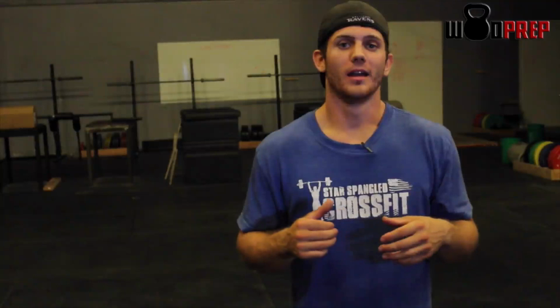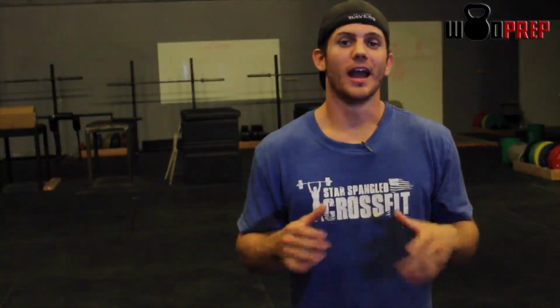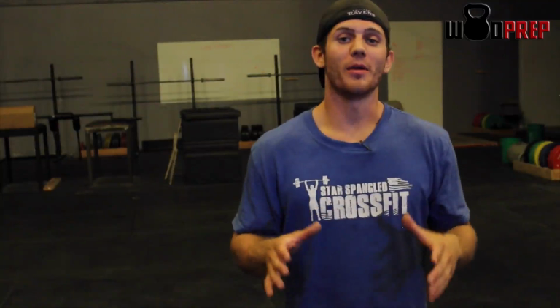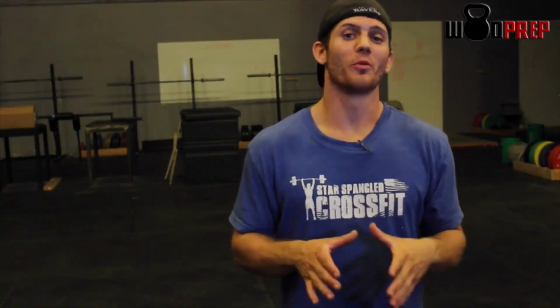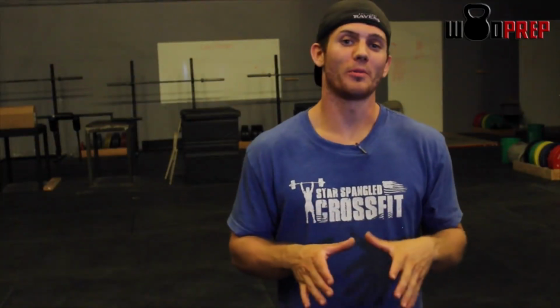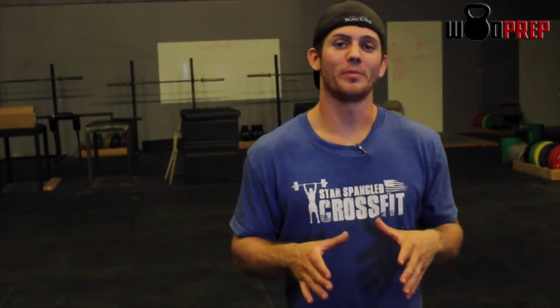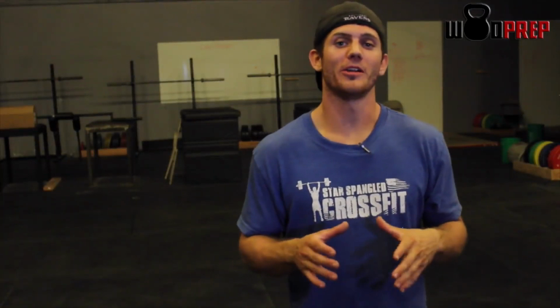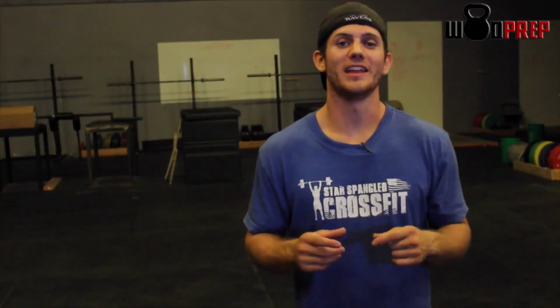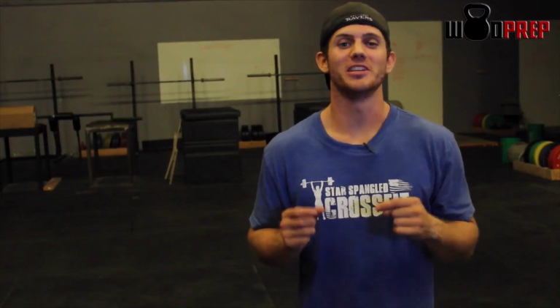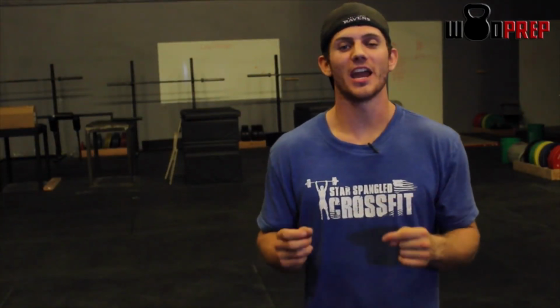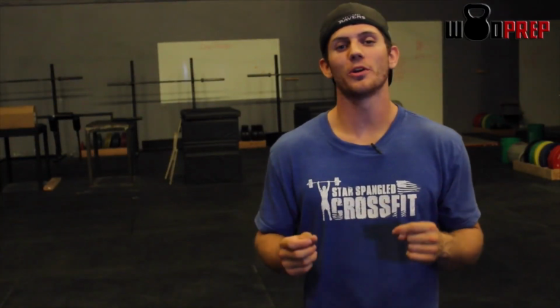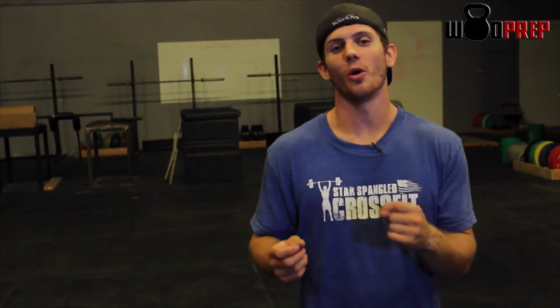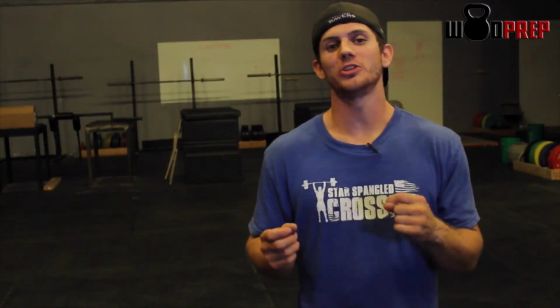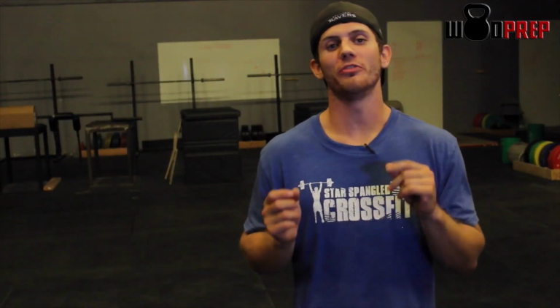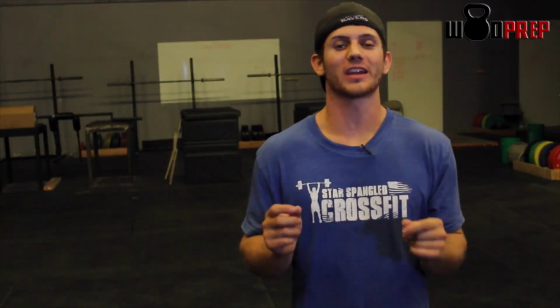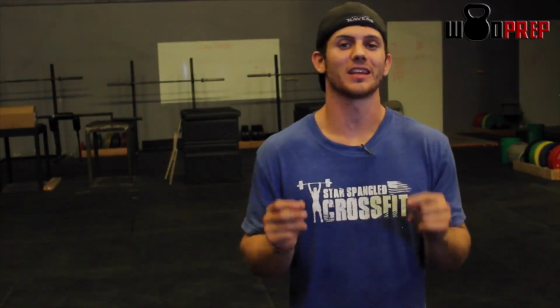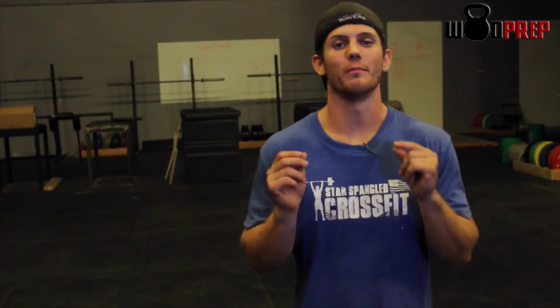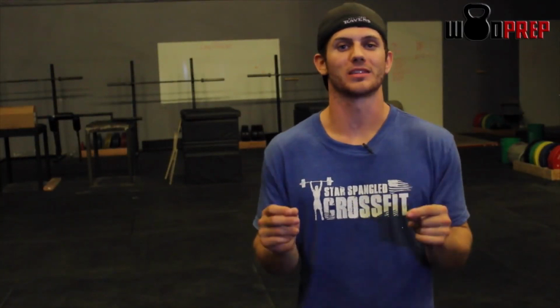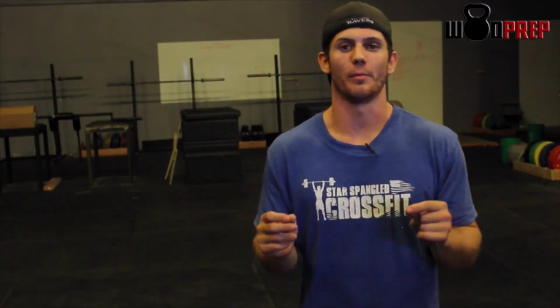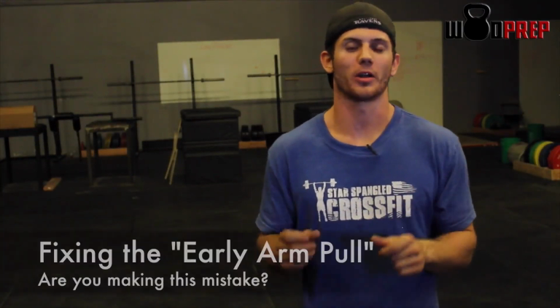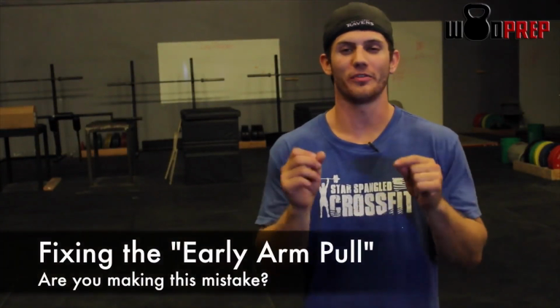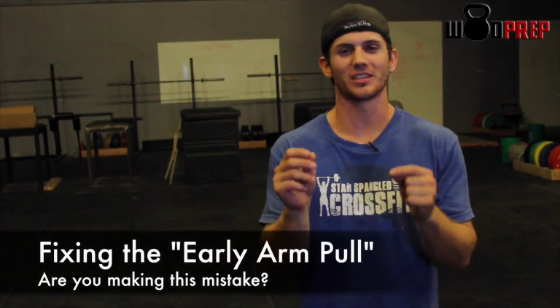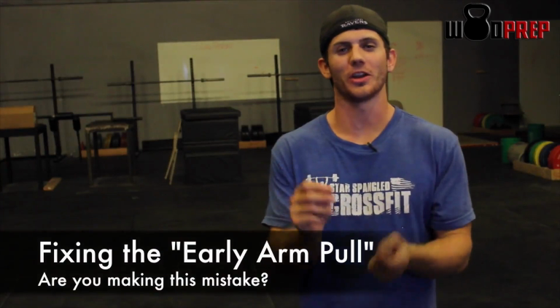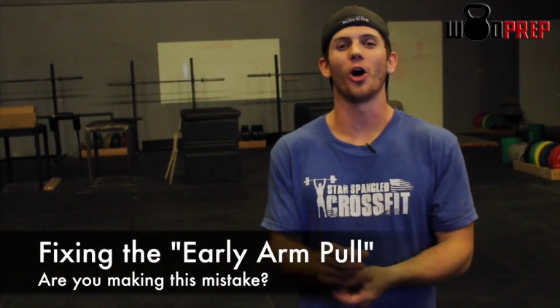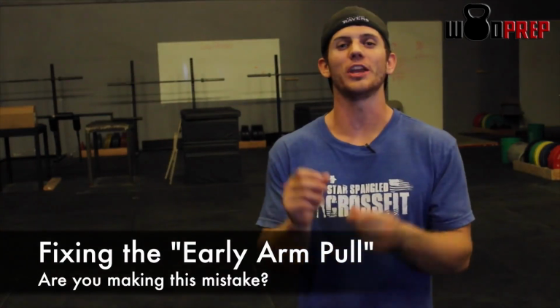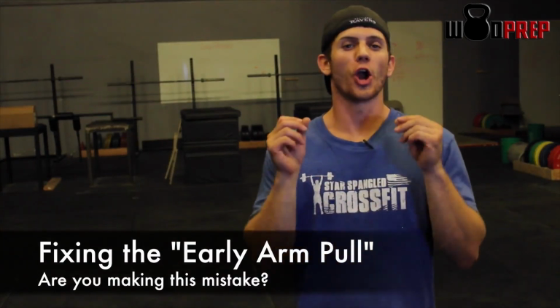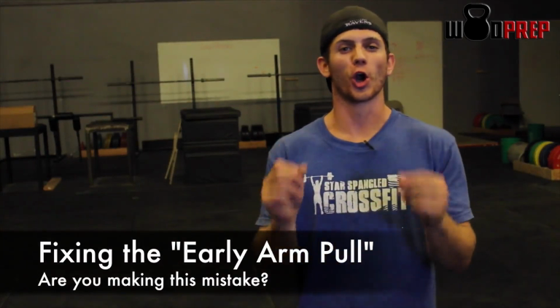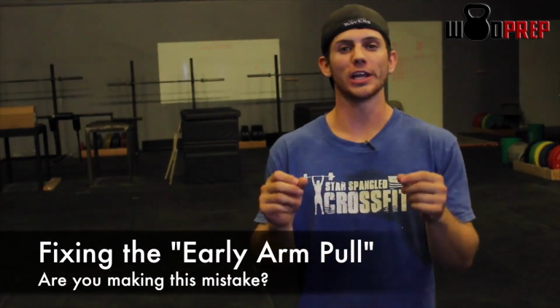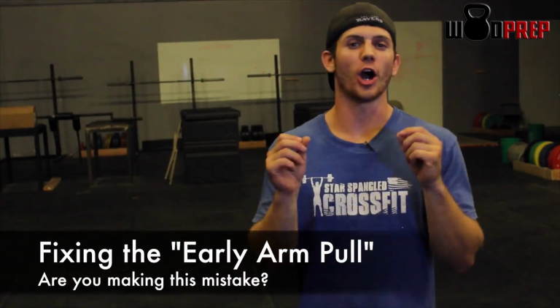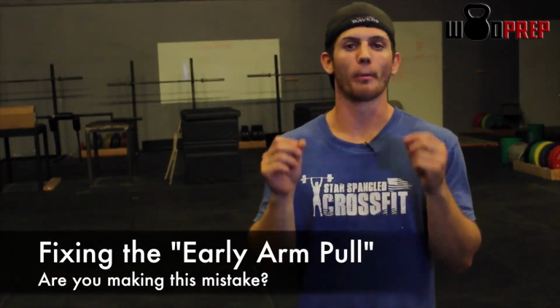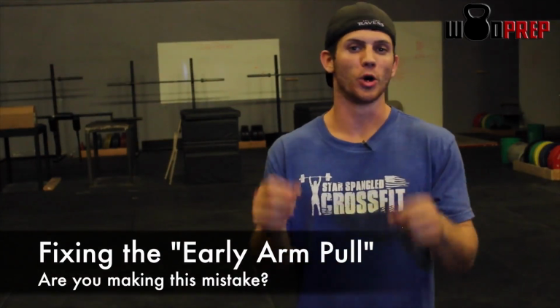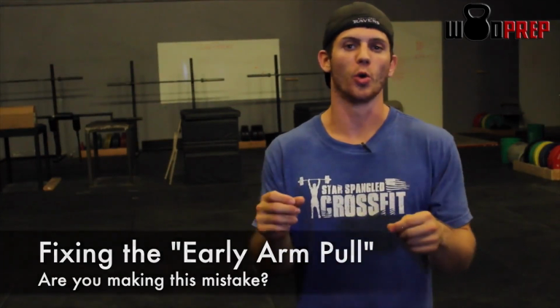Hey, Ben from WOD Prep here, and today we are going to fix the muscle up. We're going to fix something called the early arm pull.